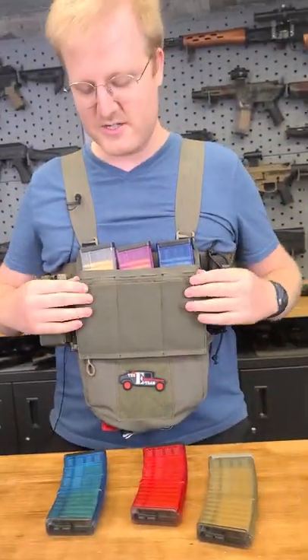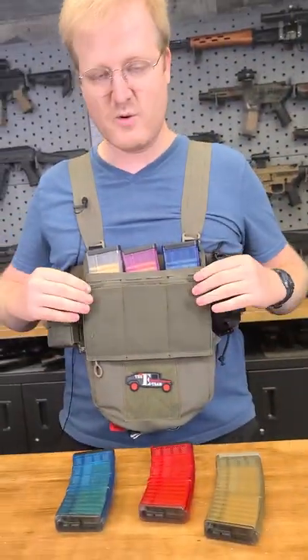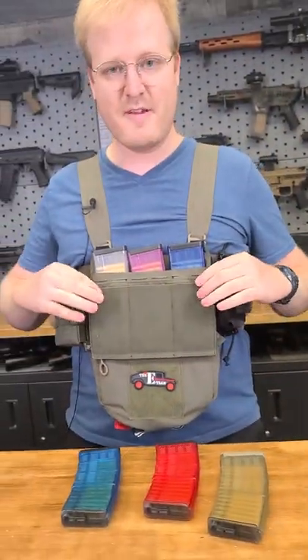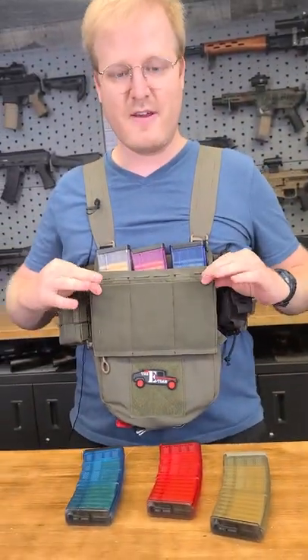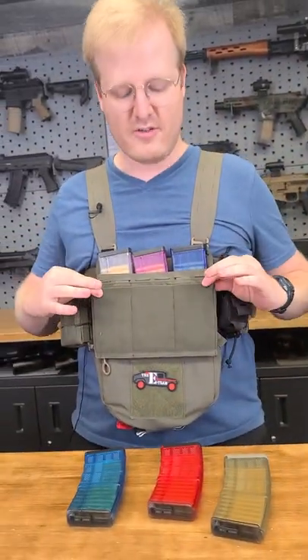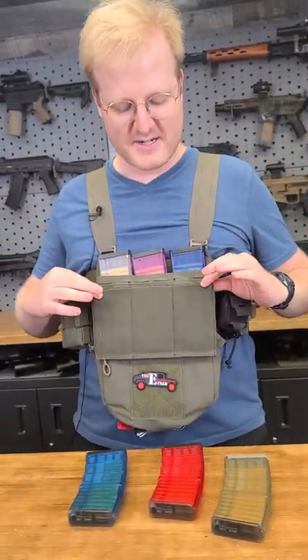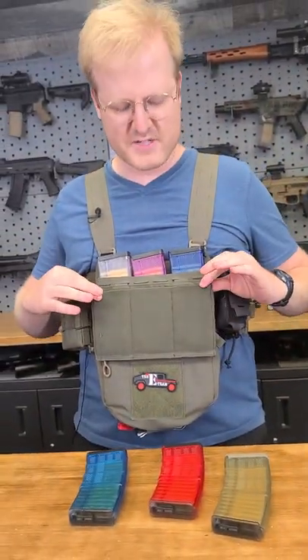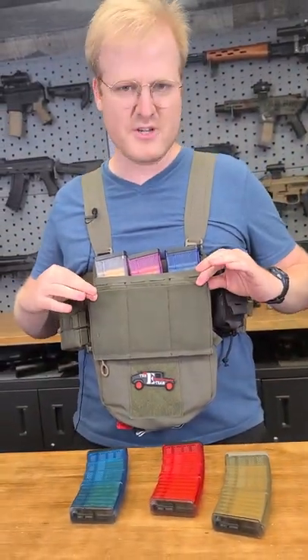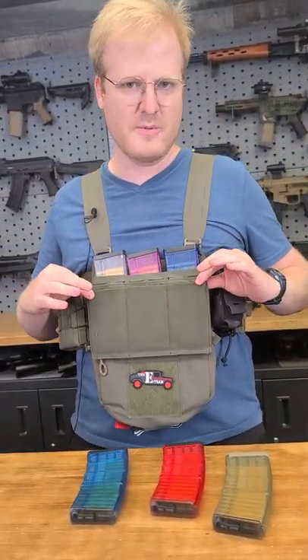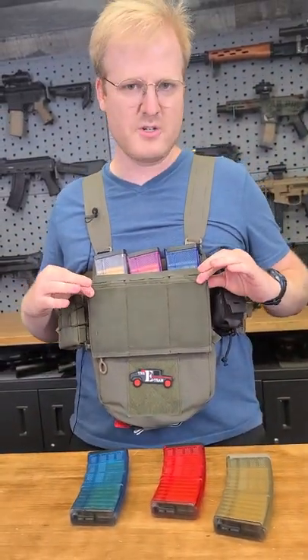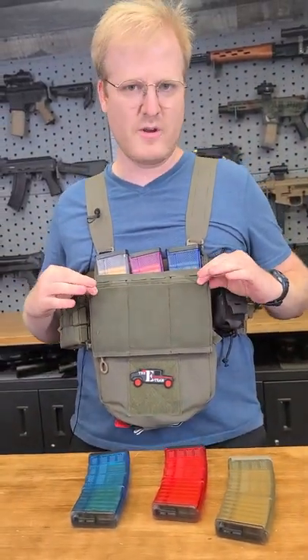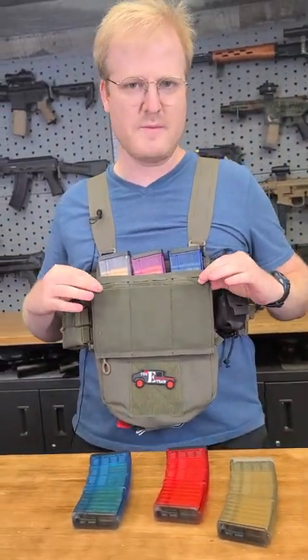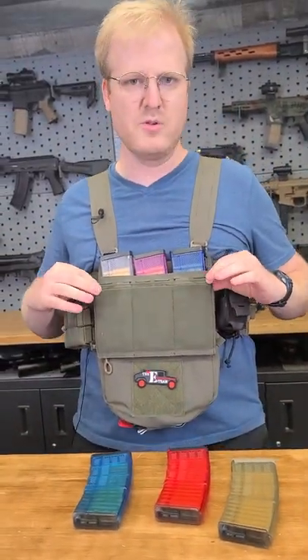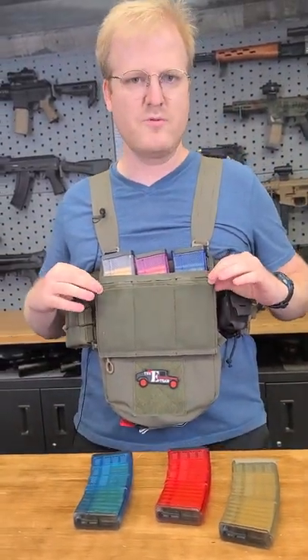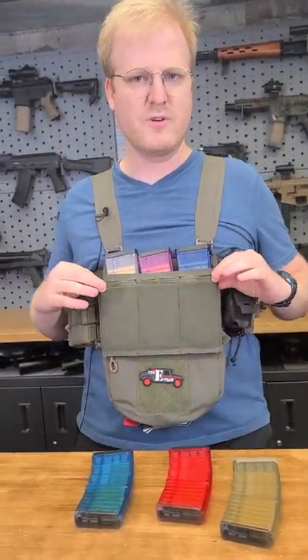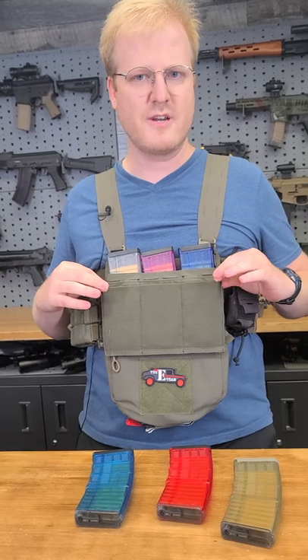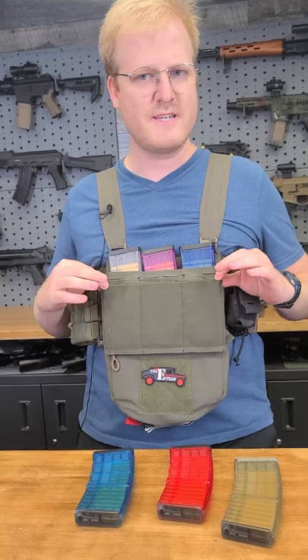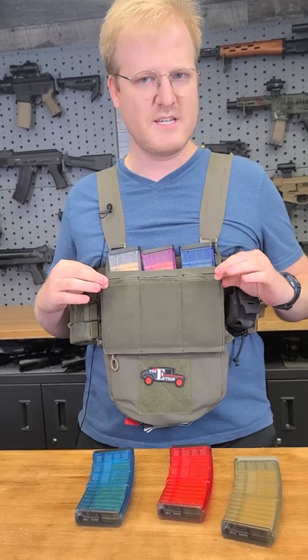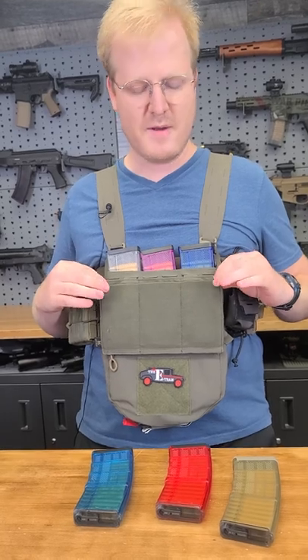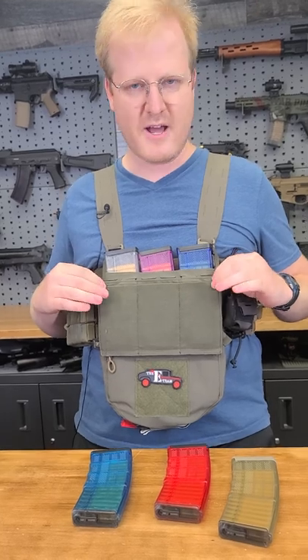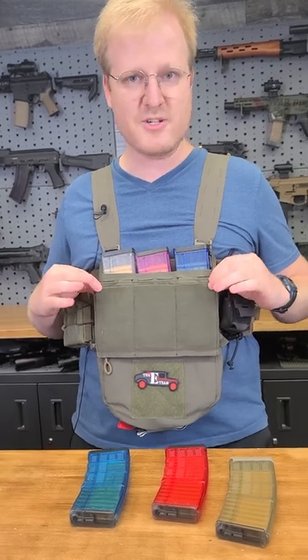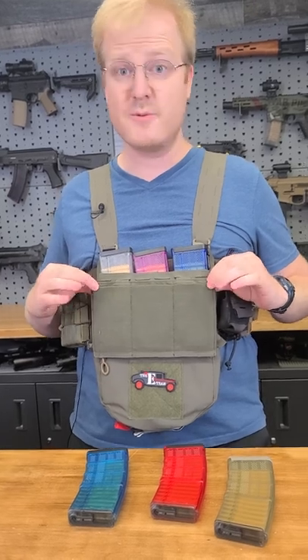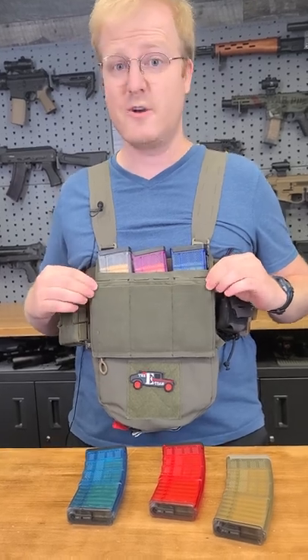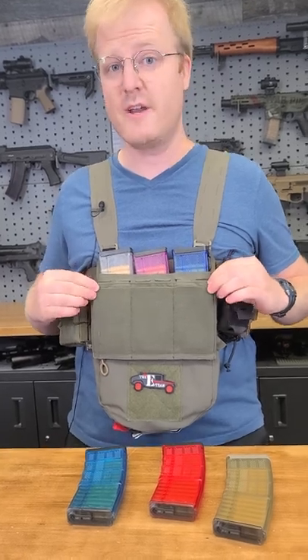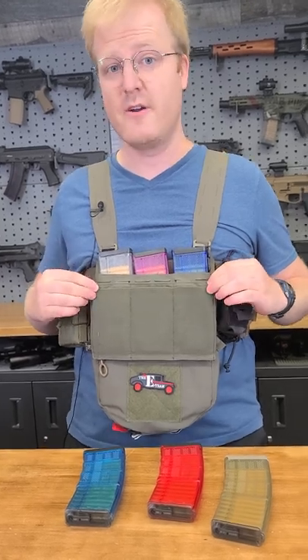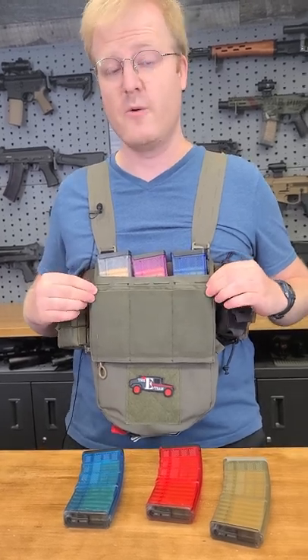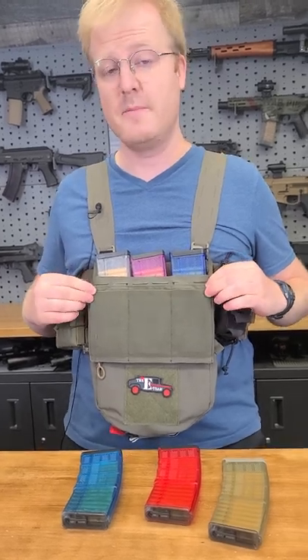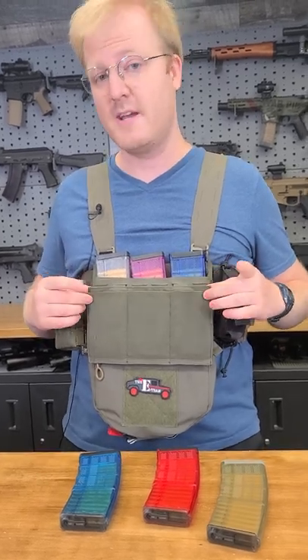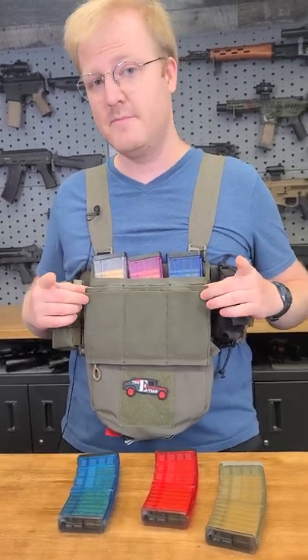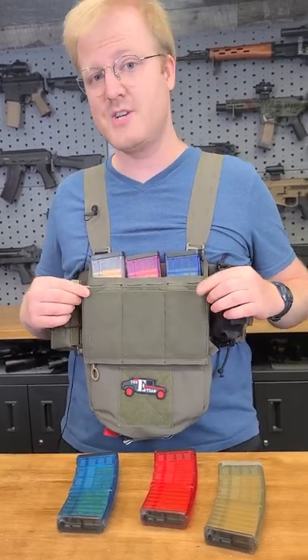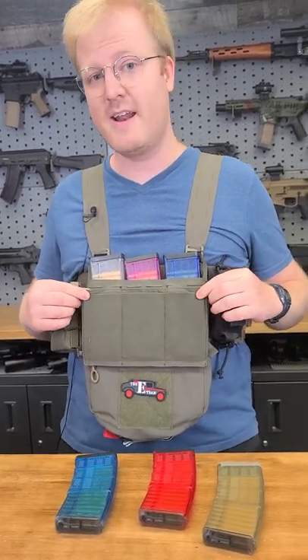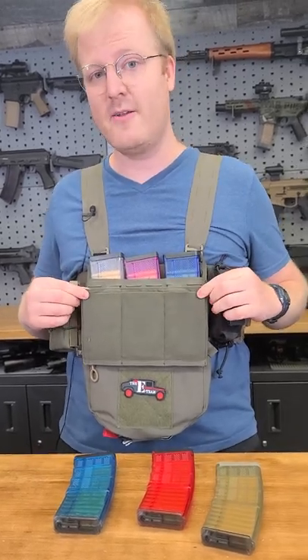This is one of my favorite things. It's very similar to one of the Blue Force Gear 10 Speed pouches that we sell right here on our website — check it out.